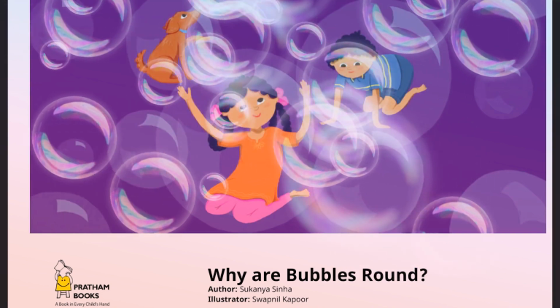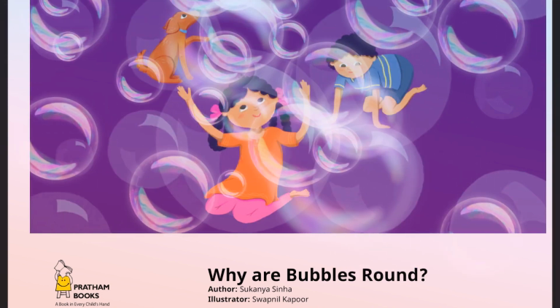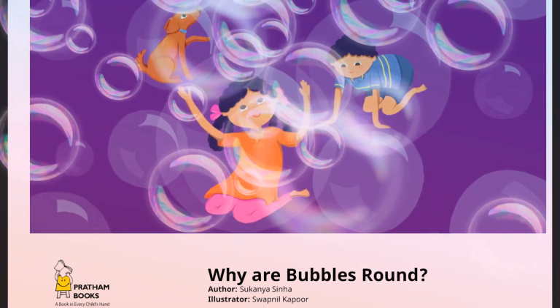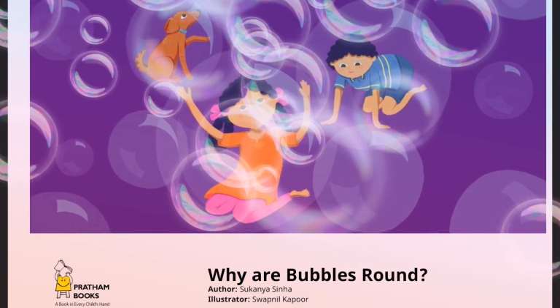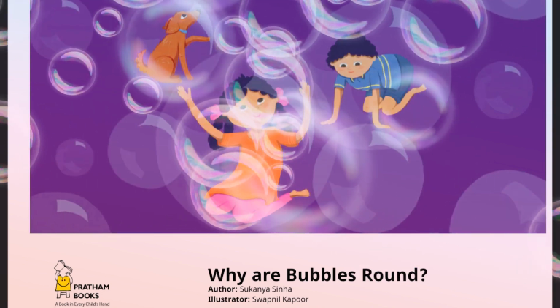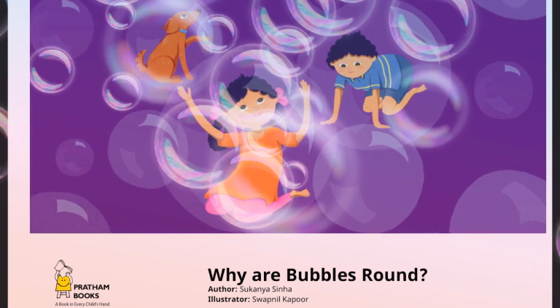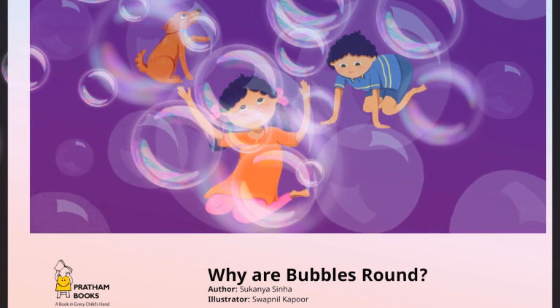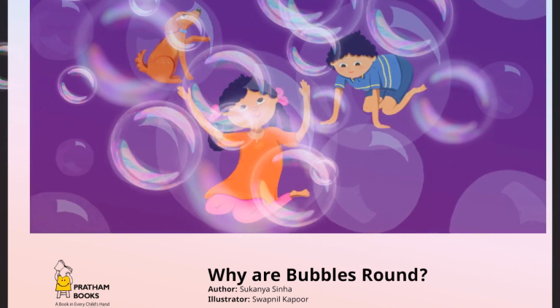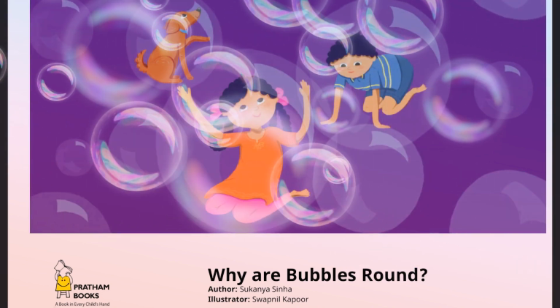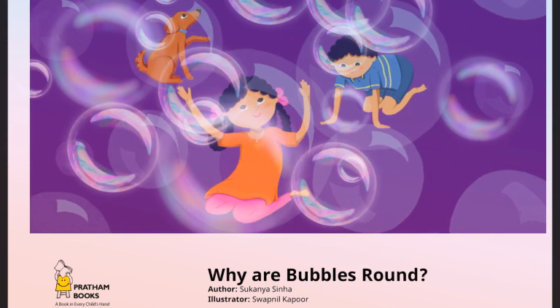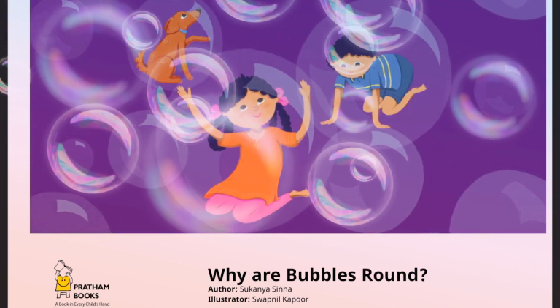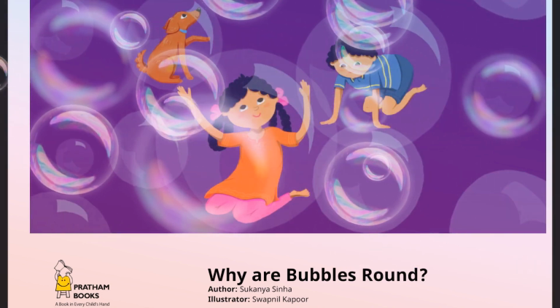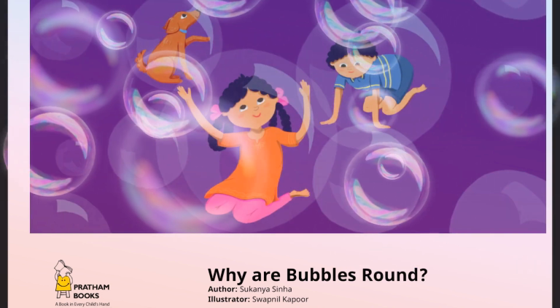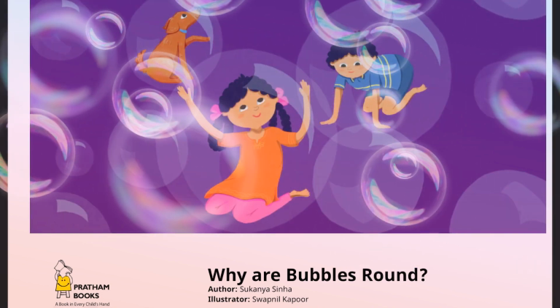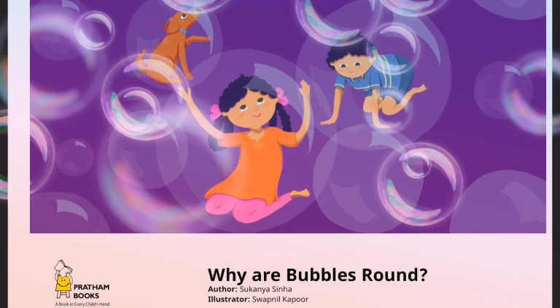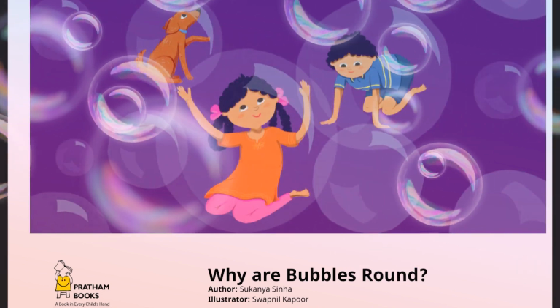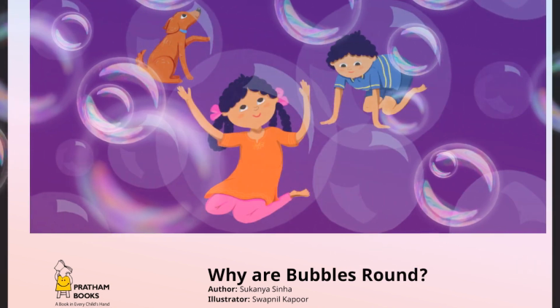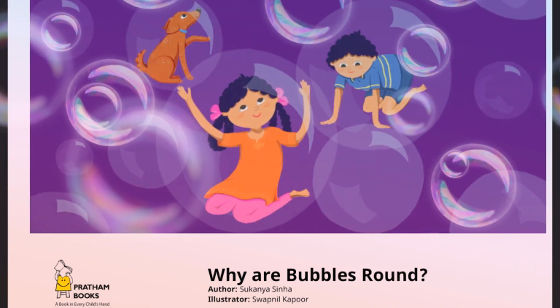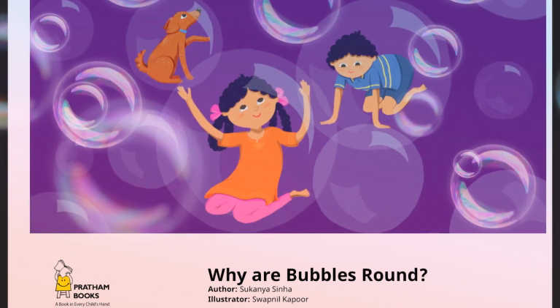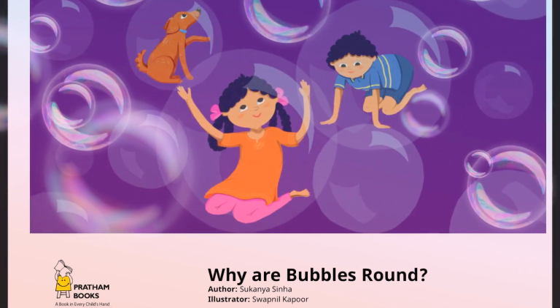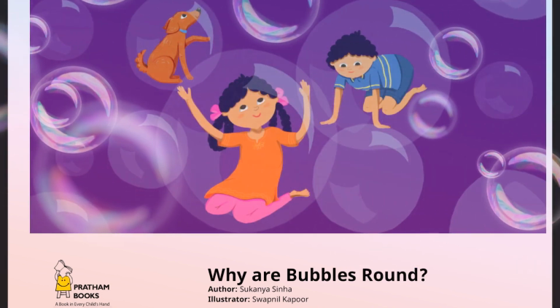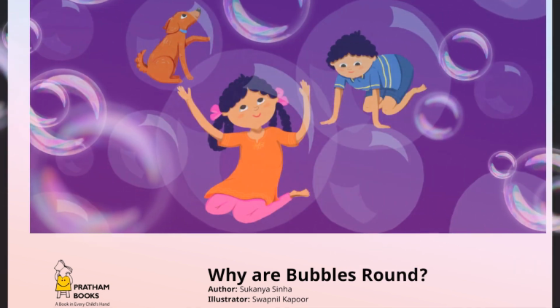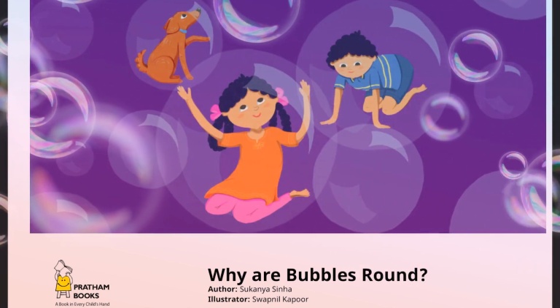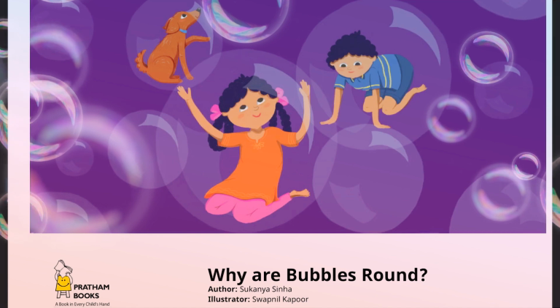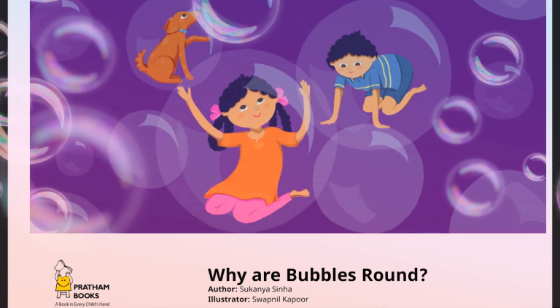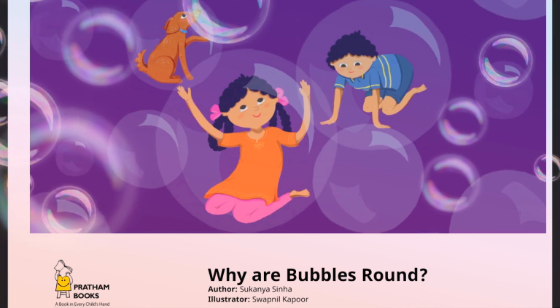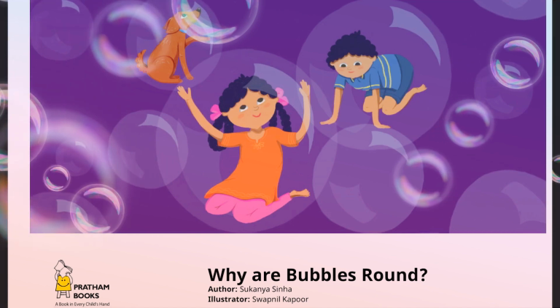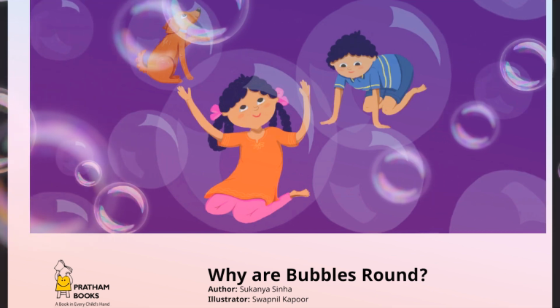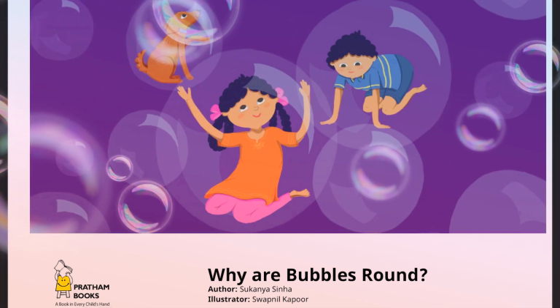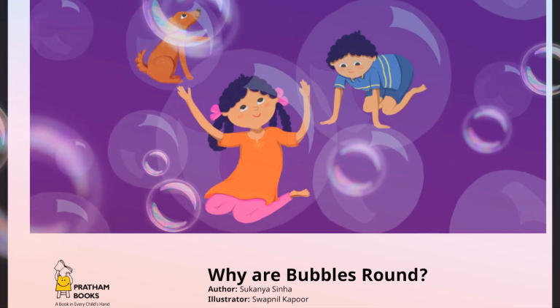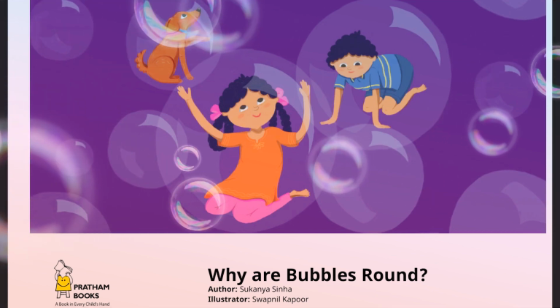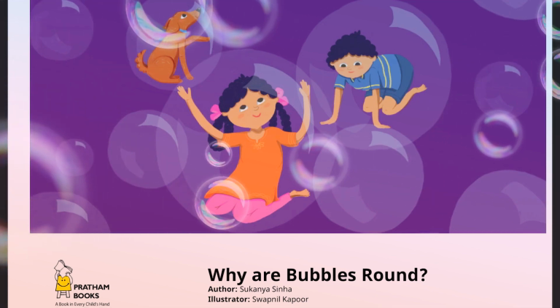Why are bubbles round? Author Sukhyana Sinha, illustrator Swapnil Kapoor.